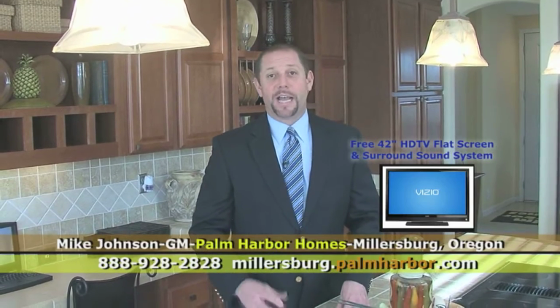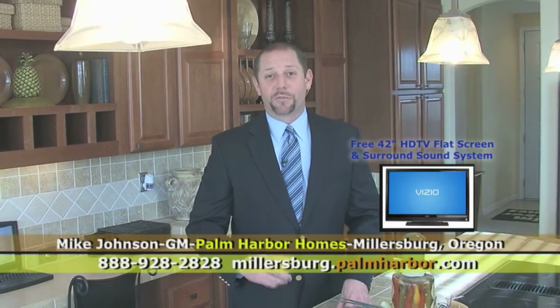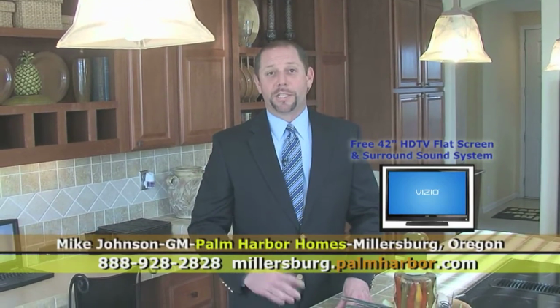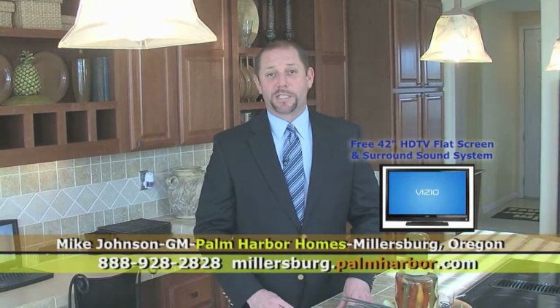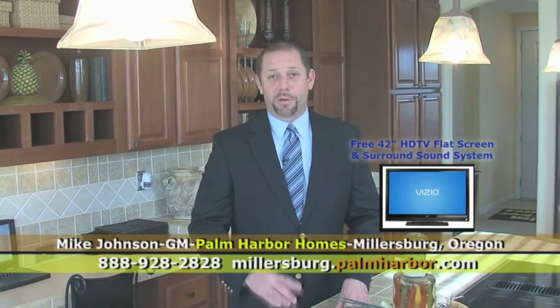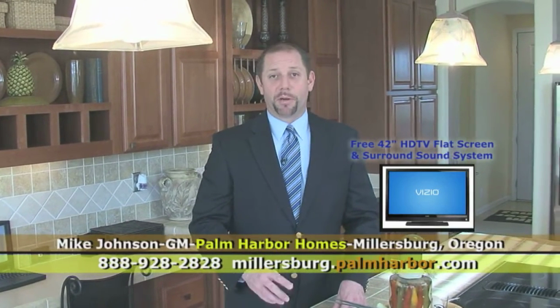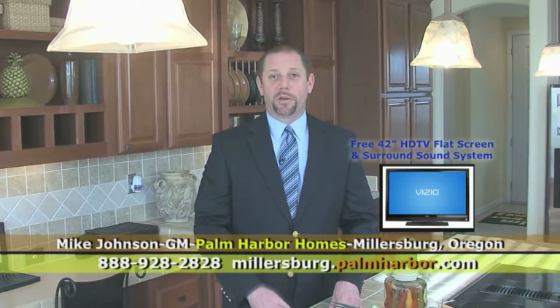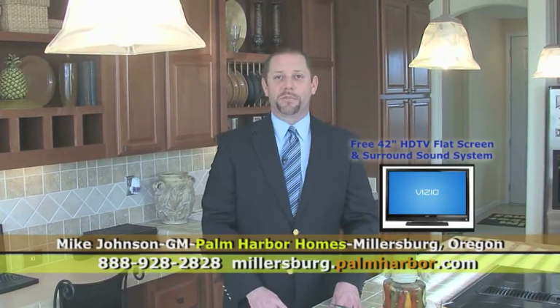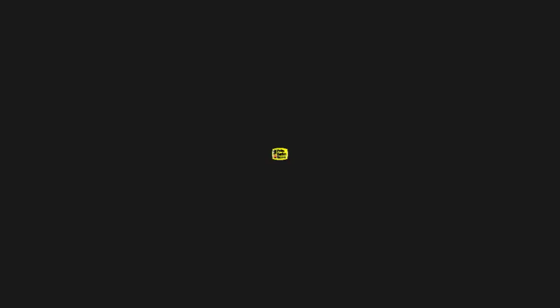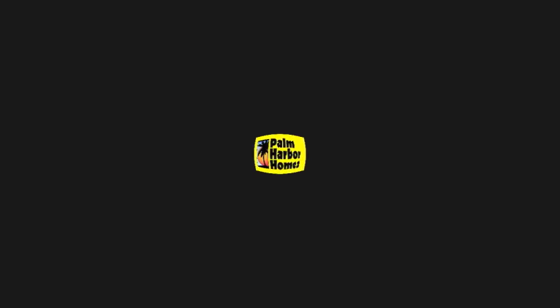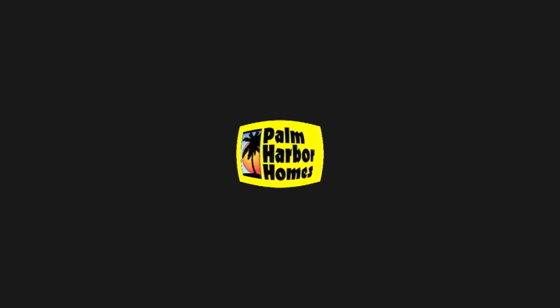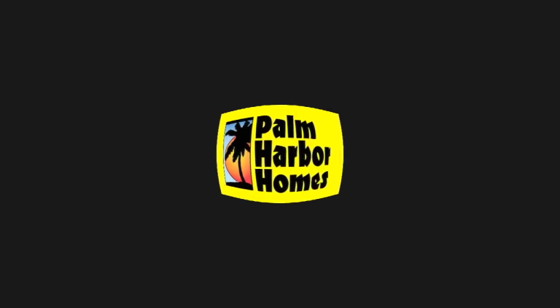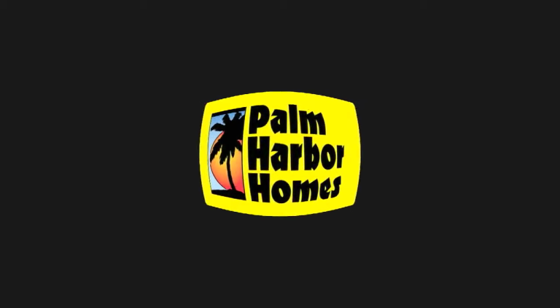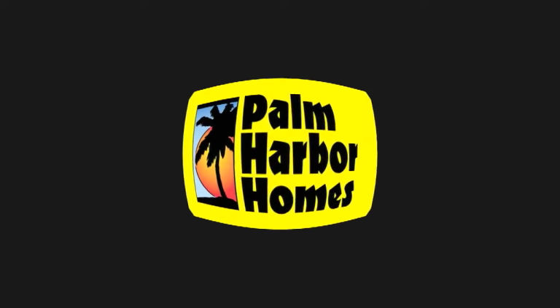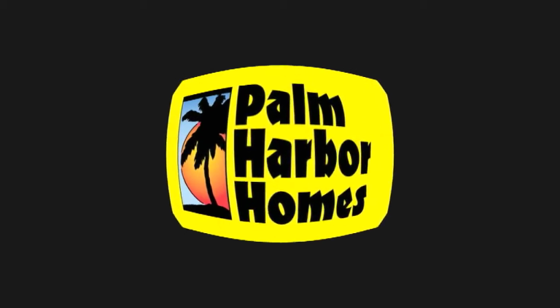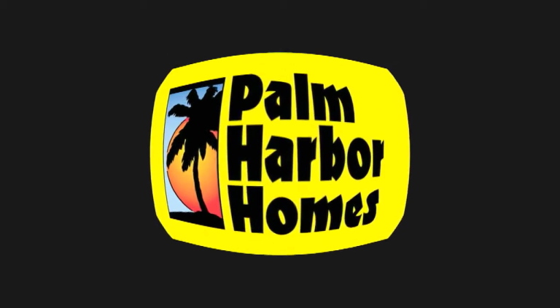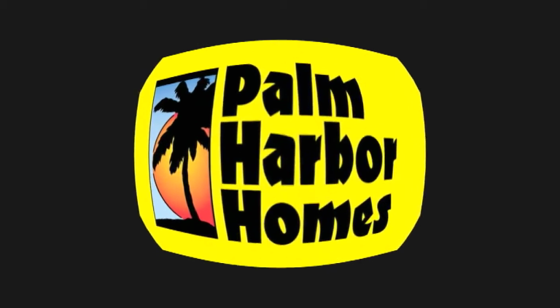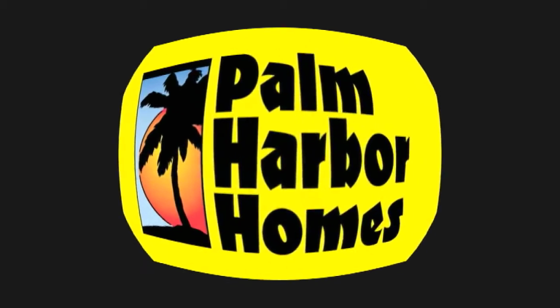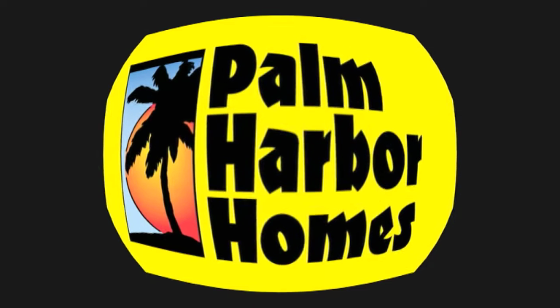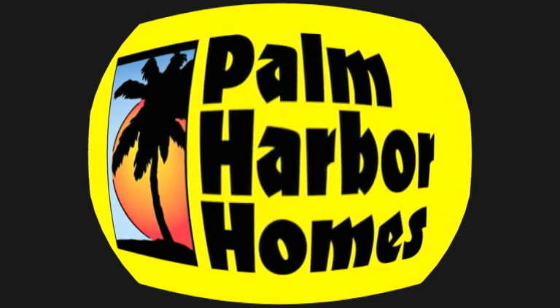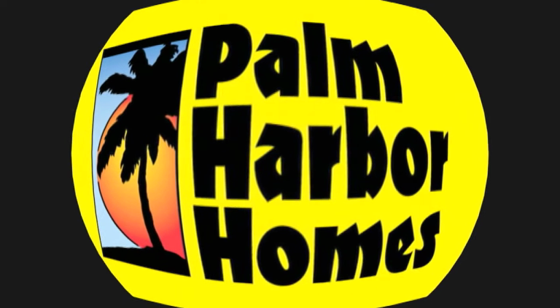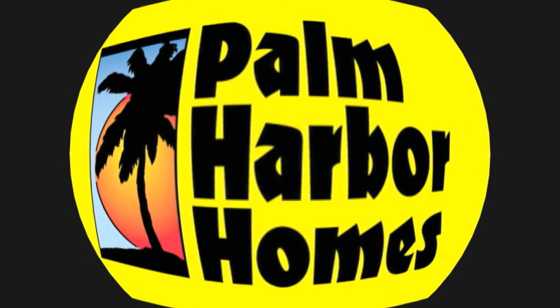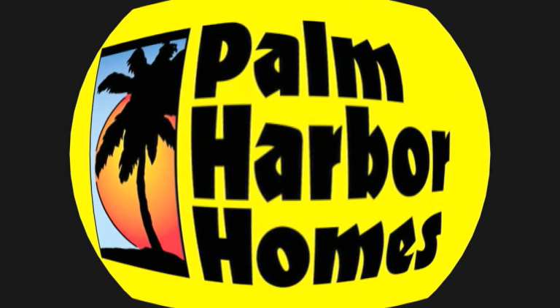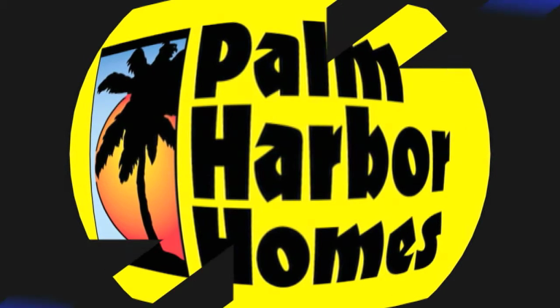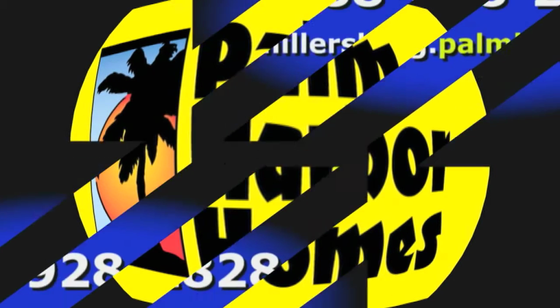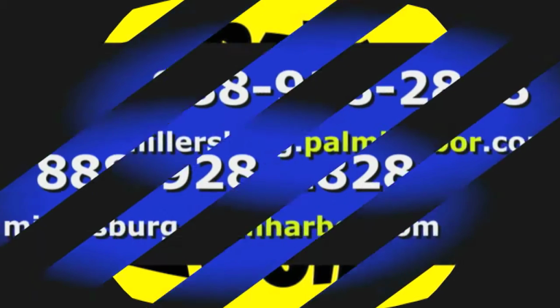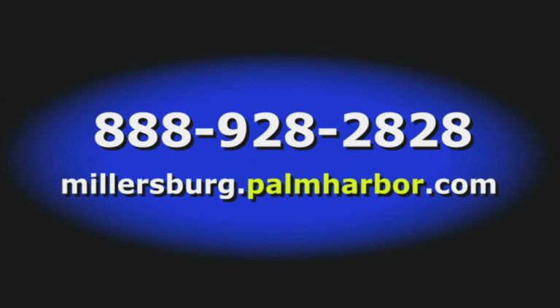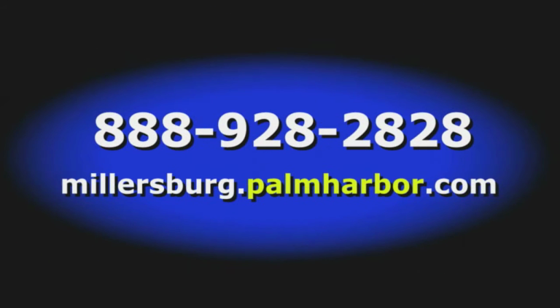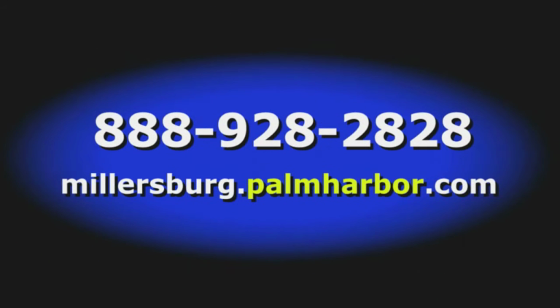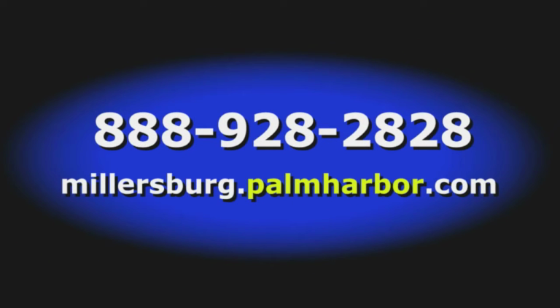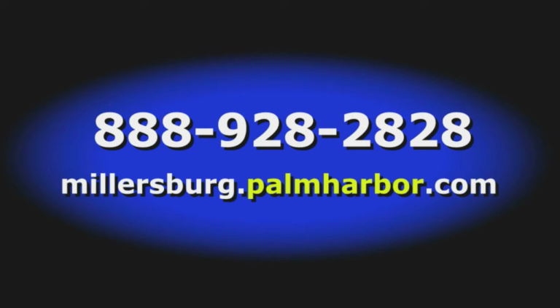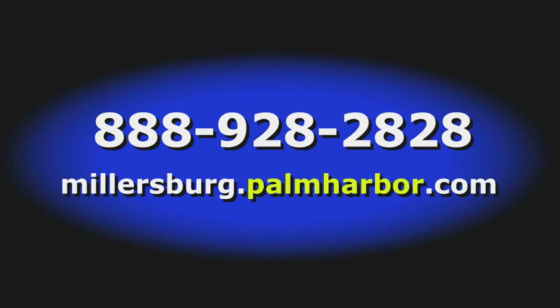Ask for Mike Johnson at Palm Harbor Homes — your home.